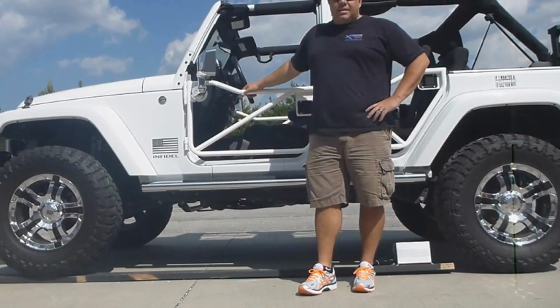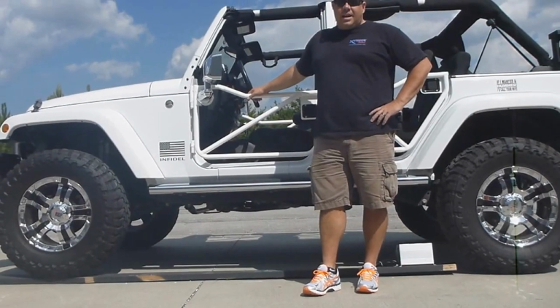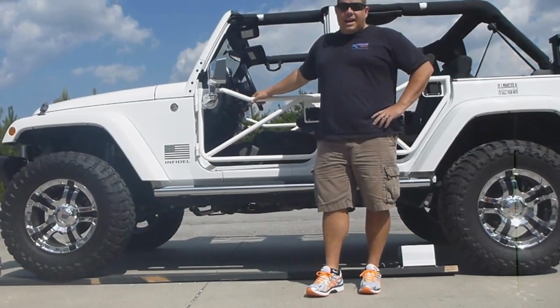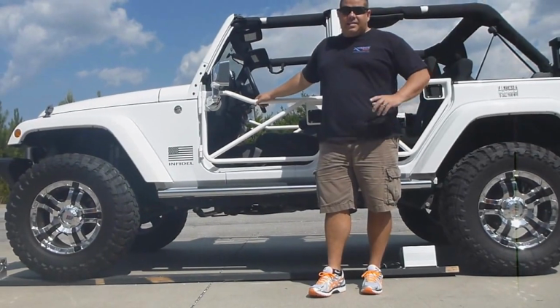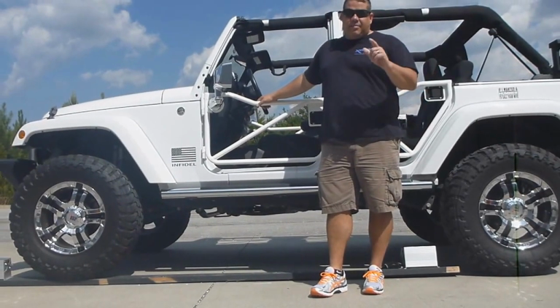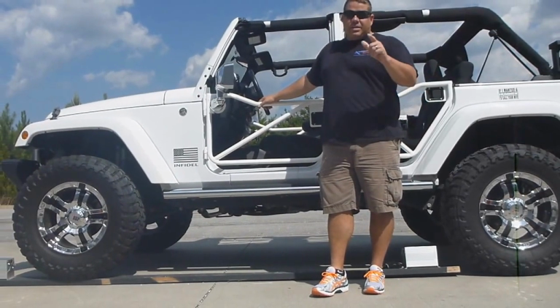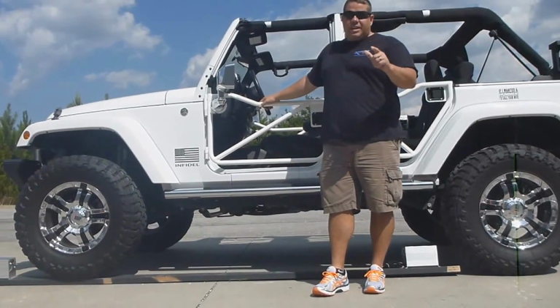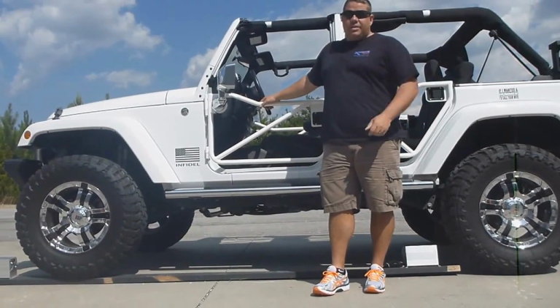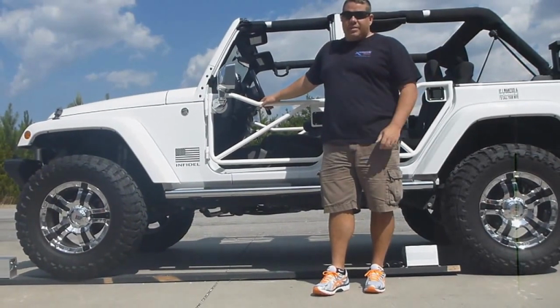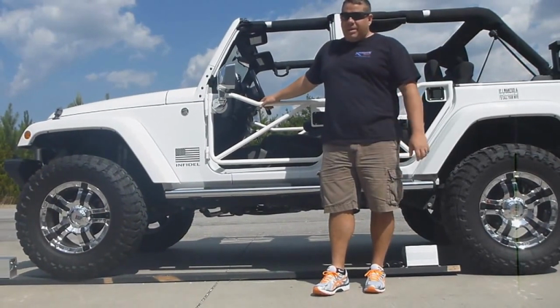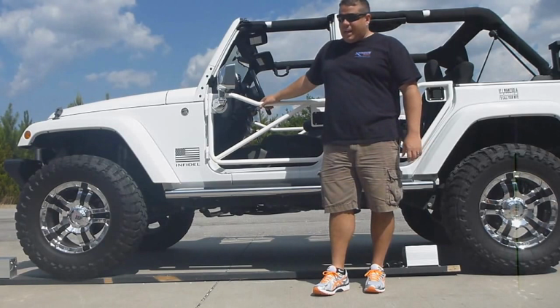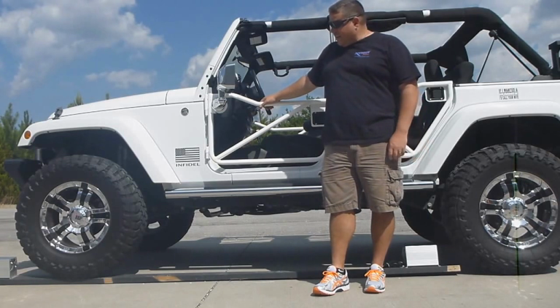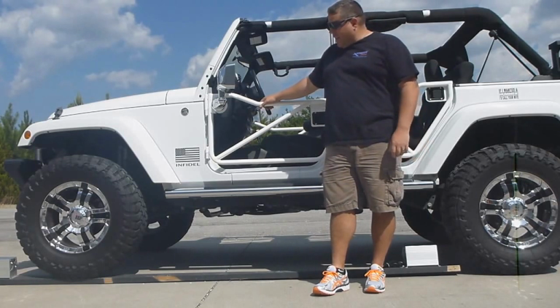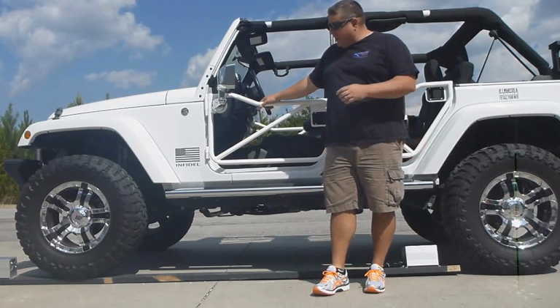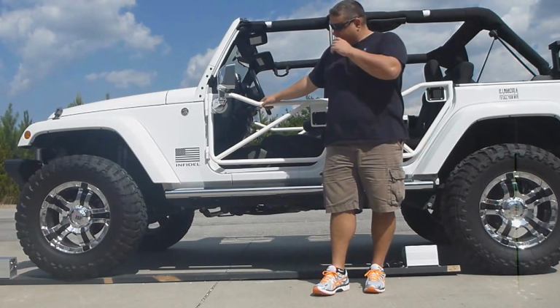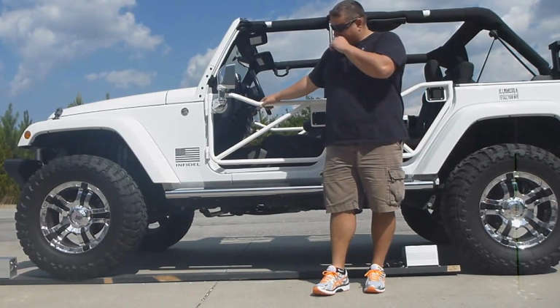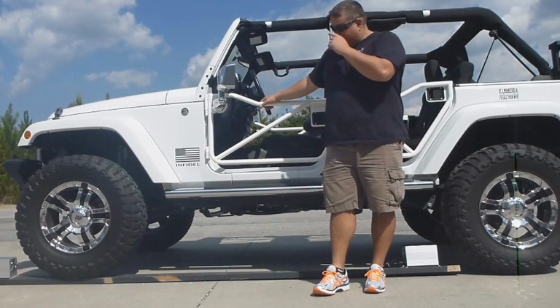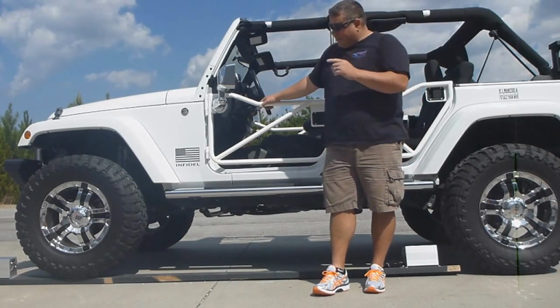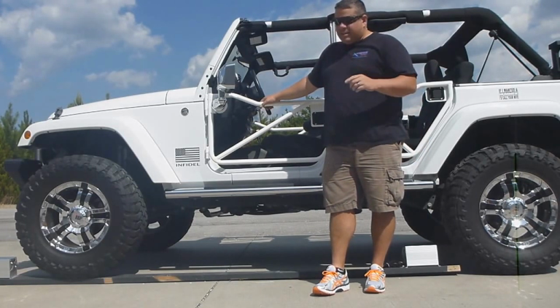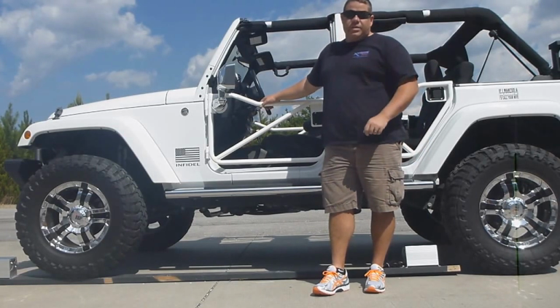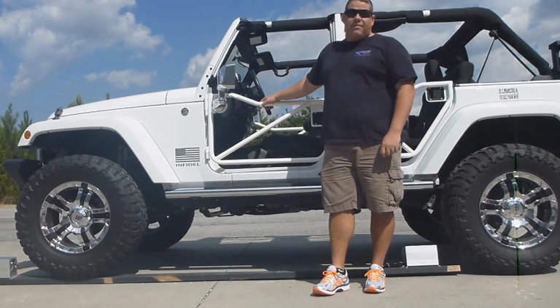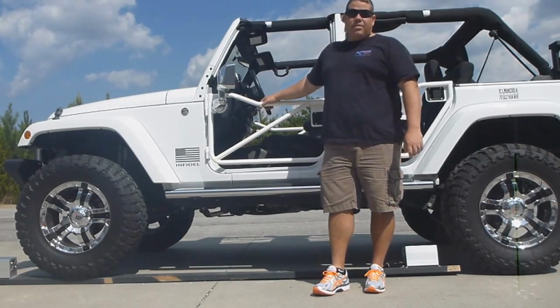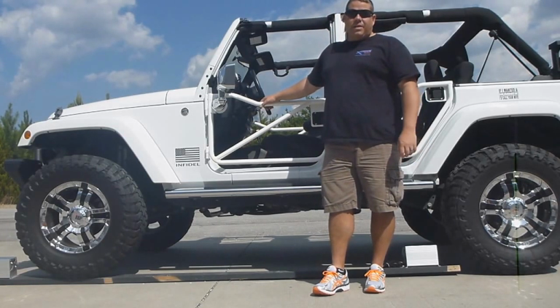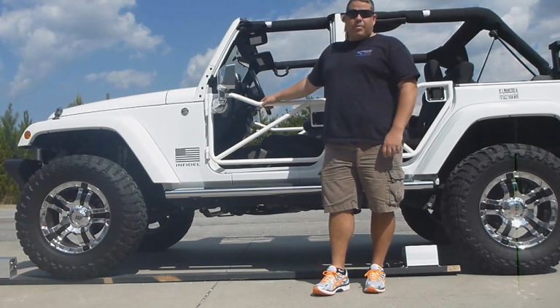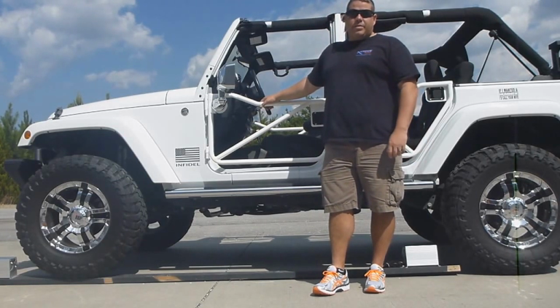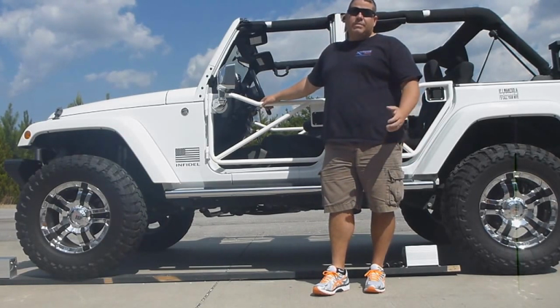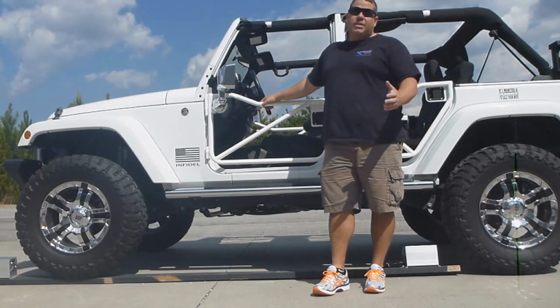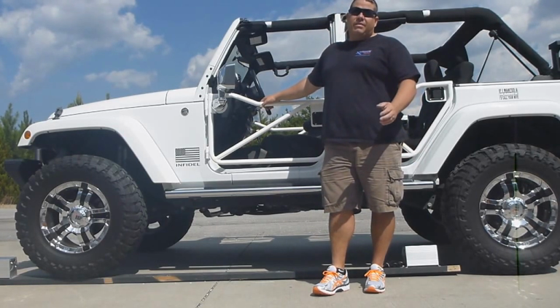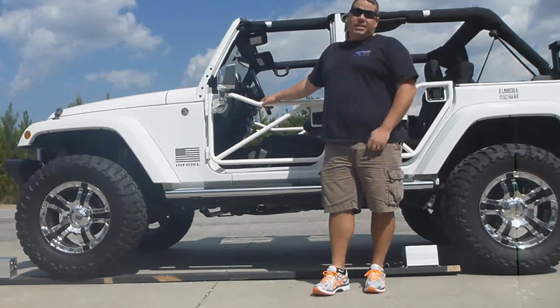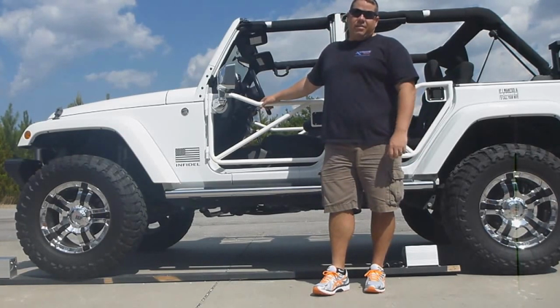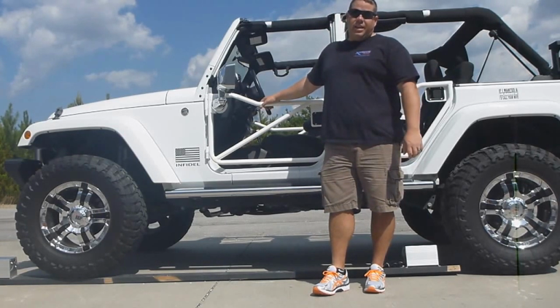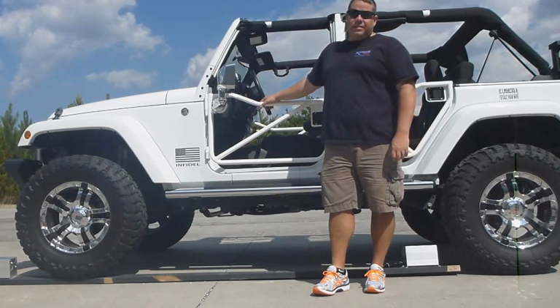All right, guys, Steve Pescatelli with Extreme Heaters out here today. We're just having a little fun, but we're doing some destructive testing on the heaters.